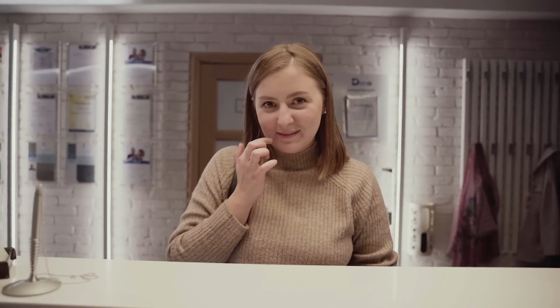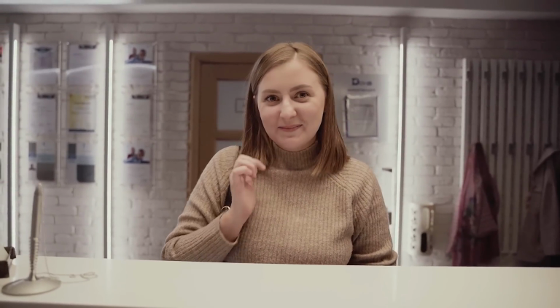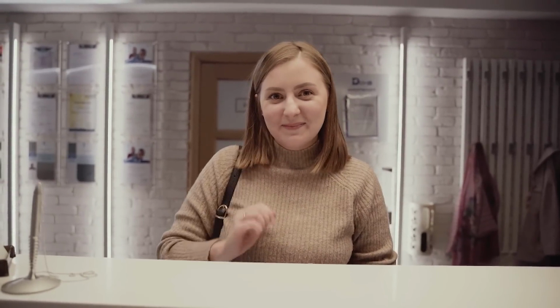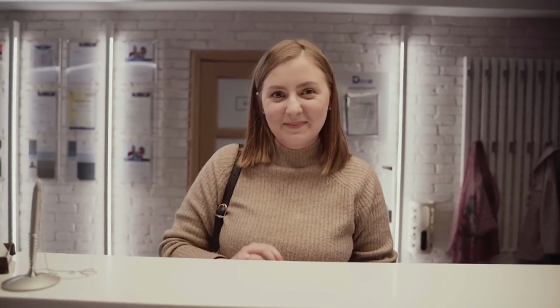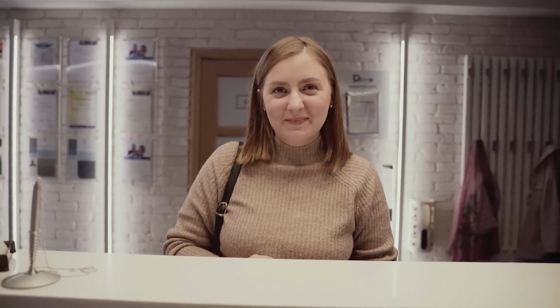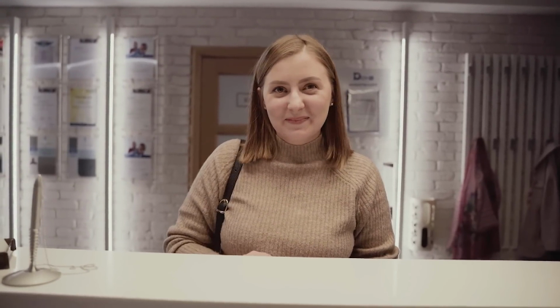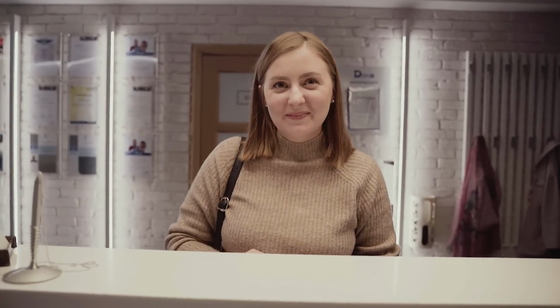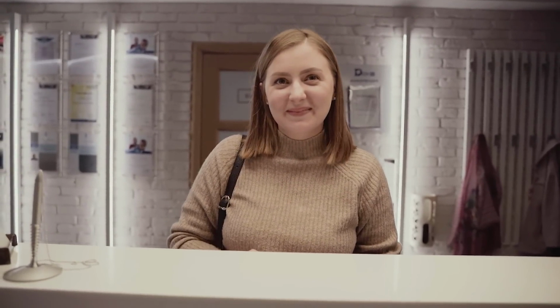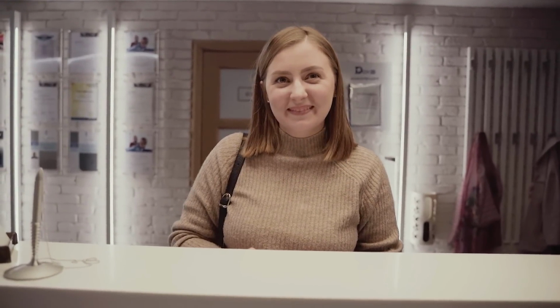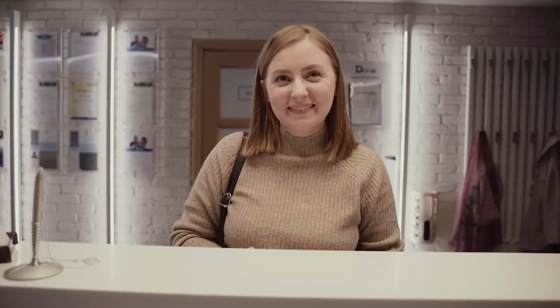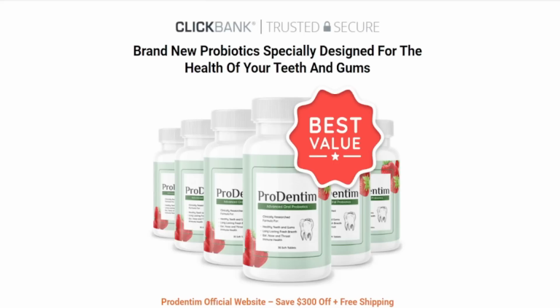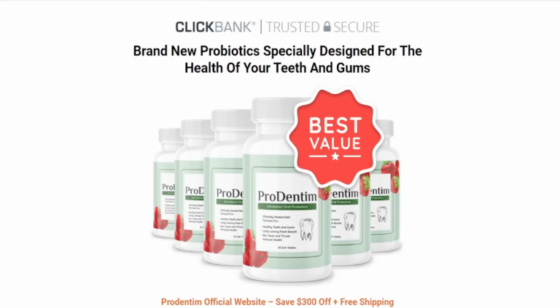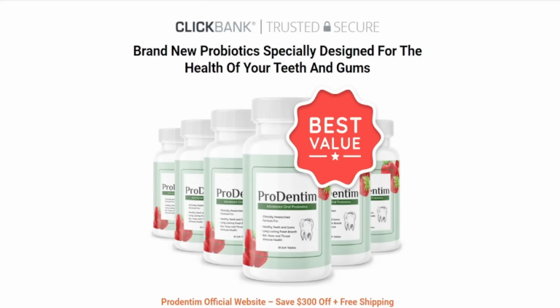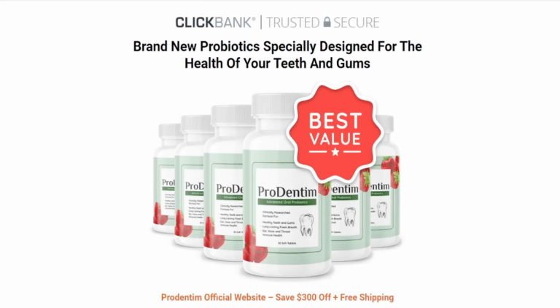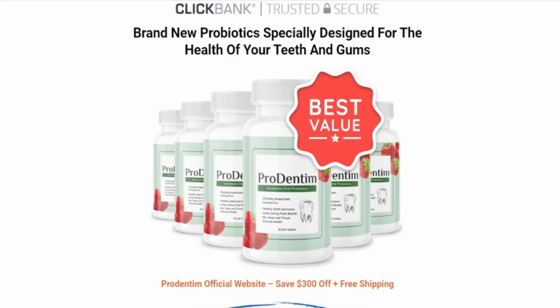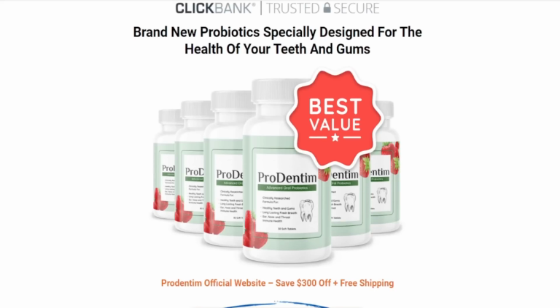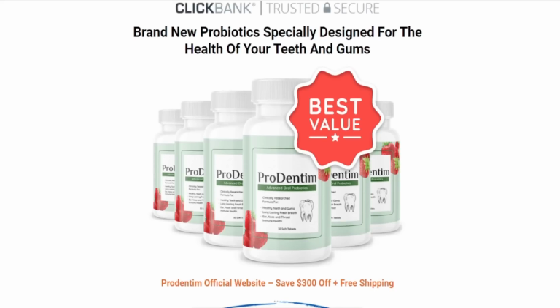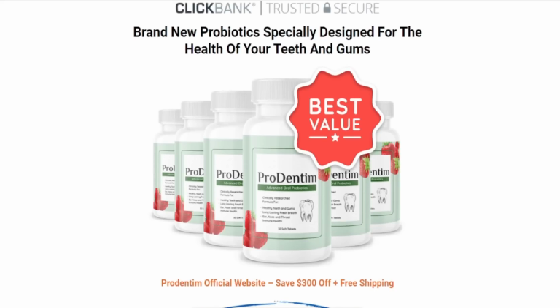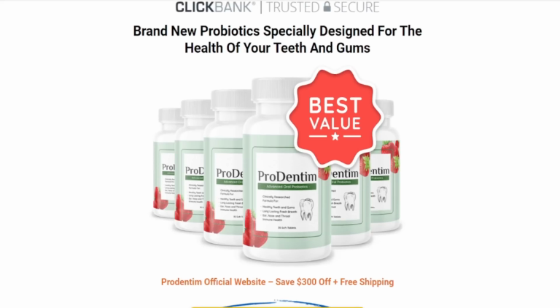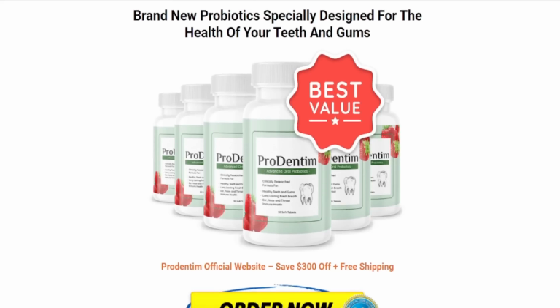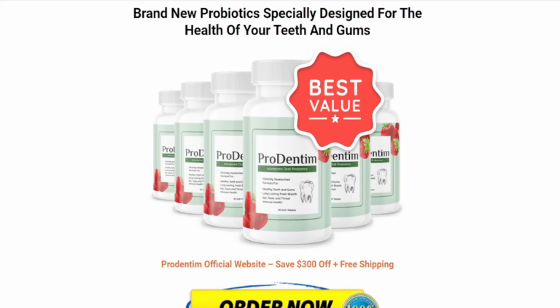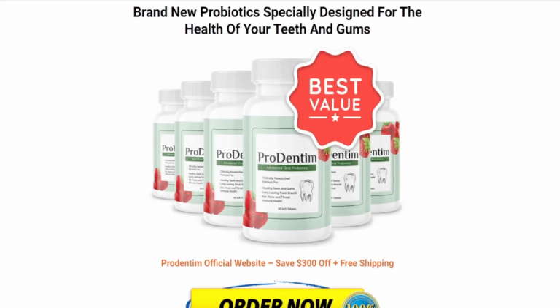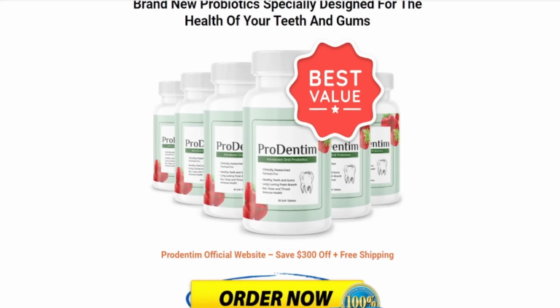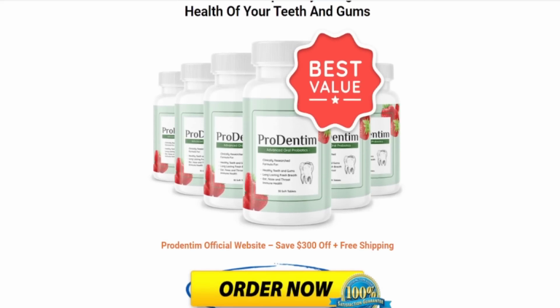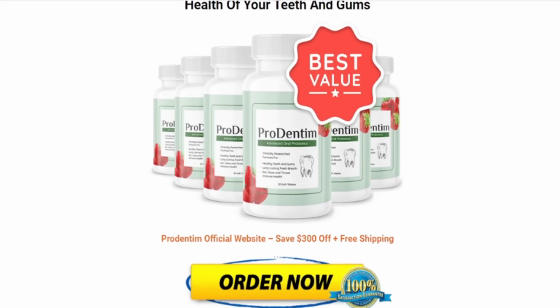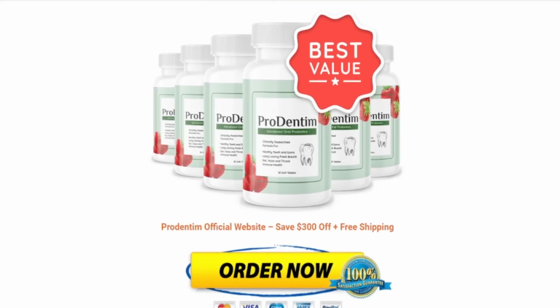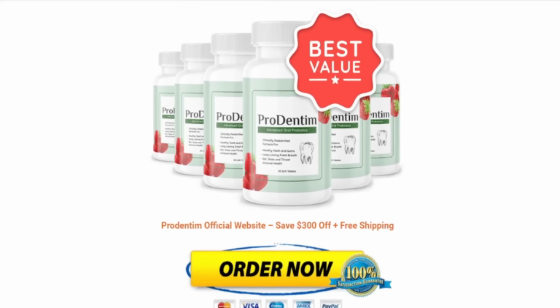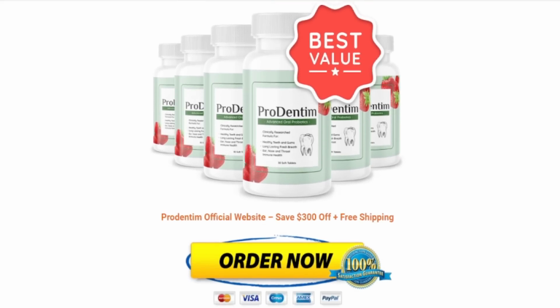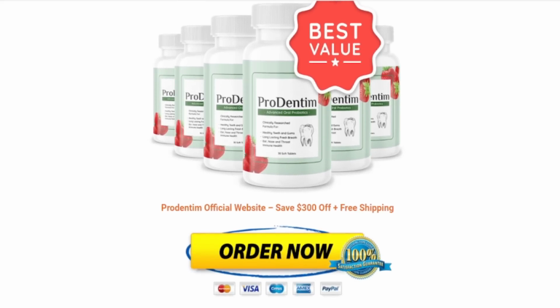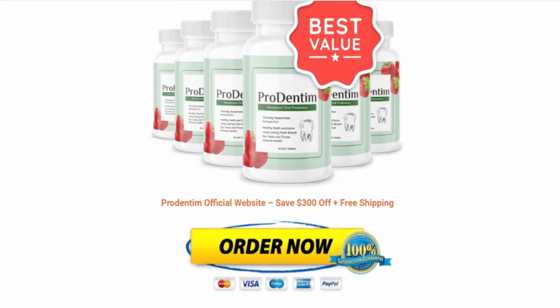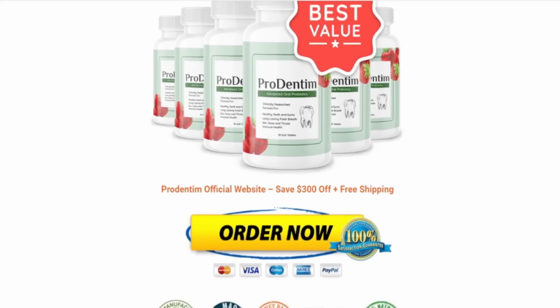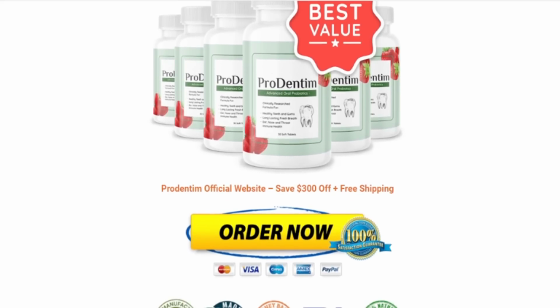I also have to share with you some really important information so you guys do not regret your purchase afterwards.